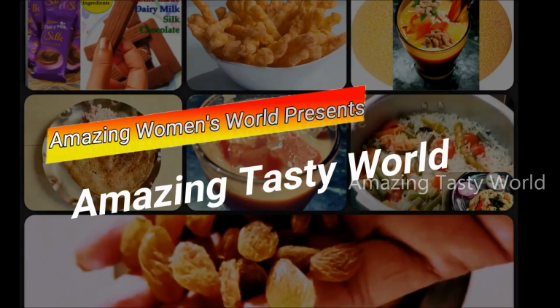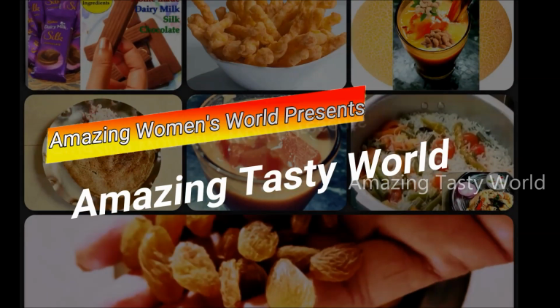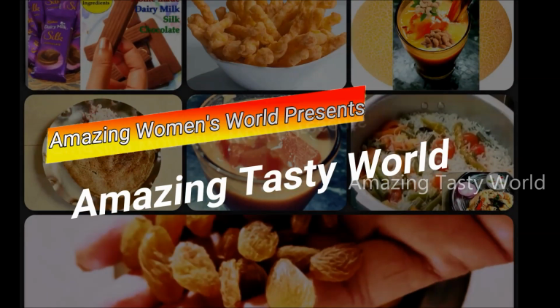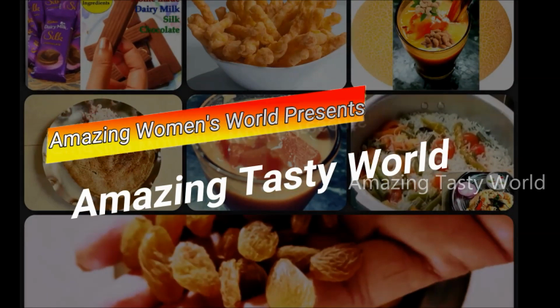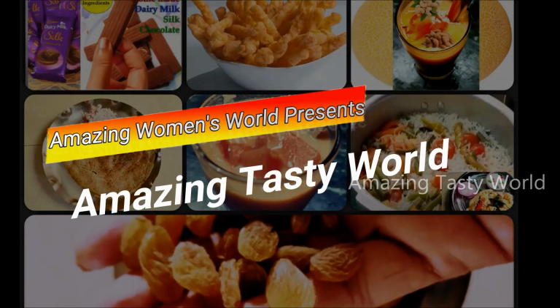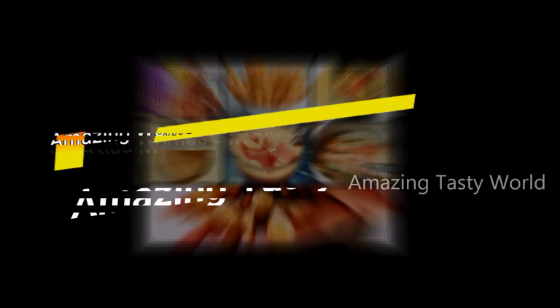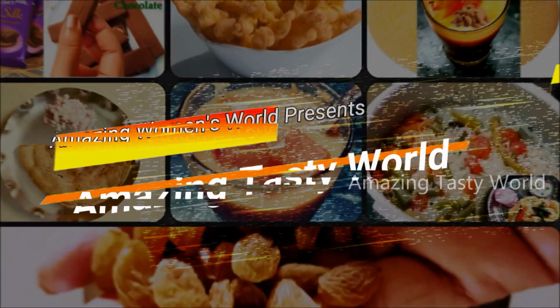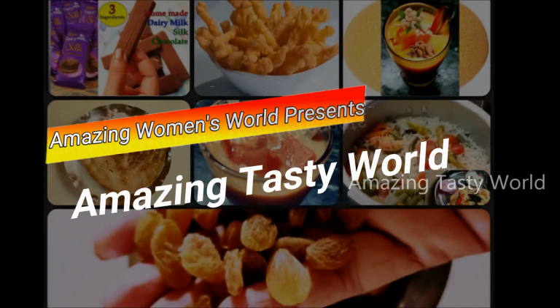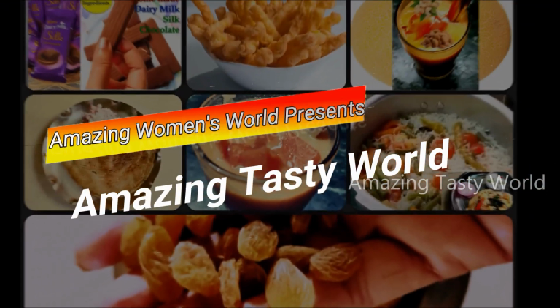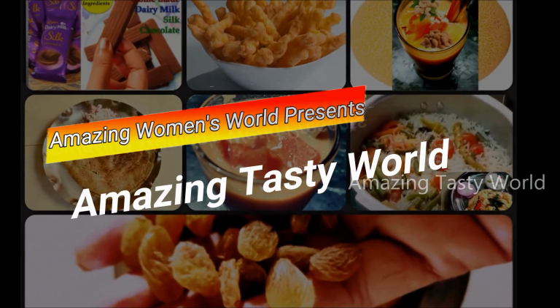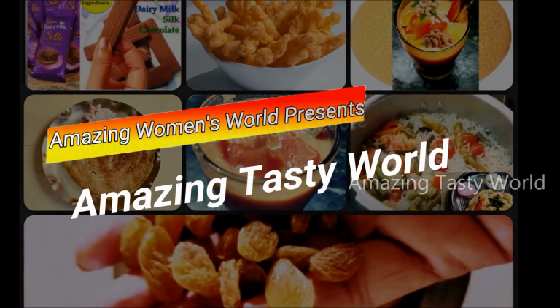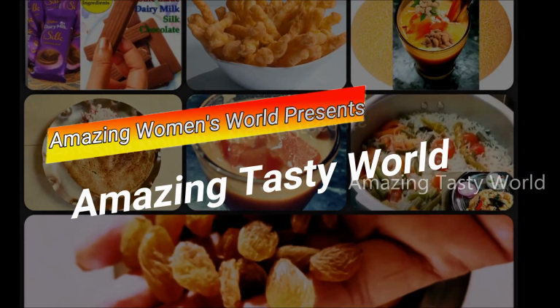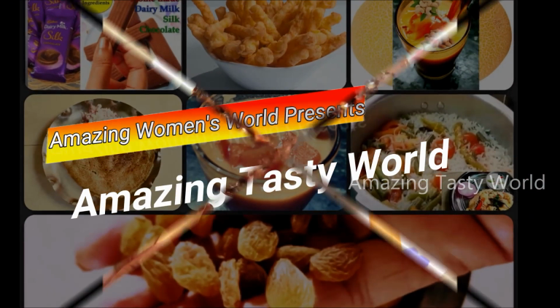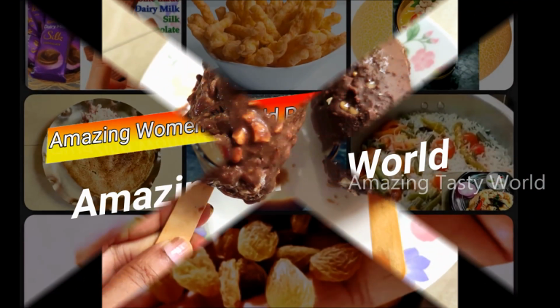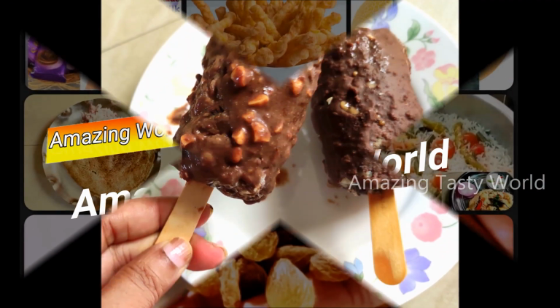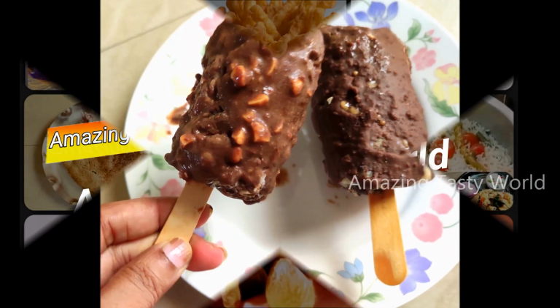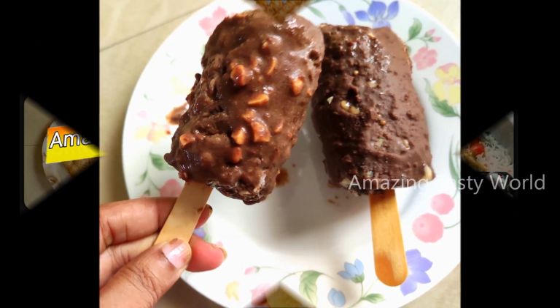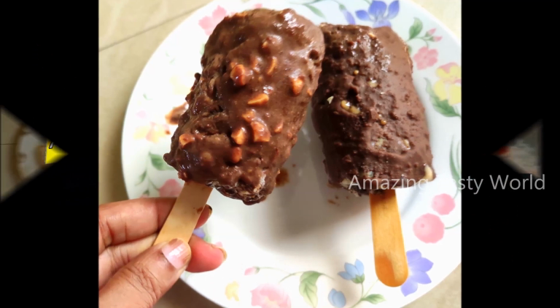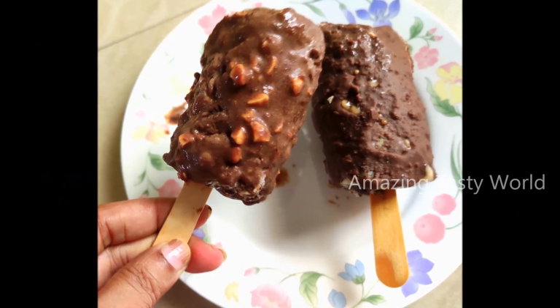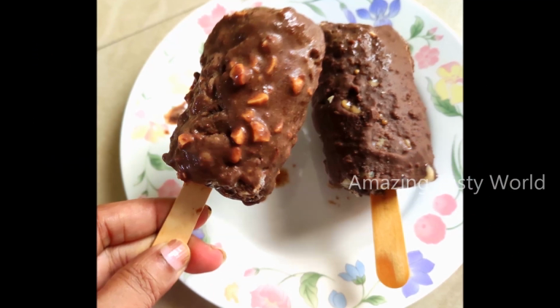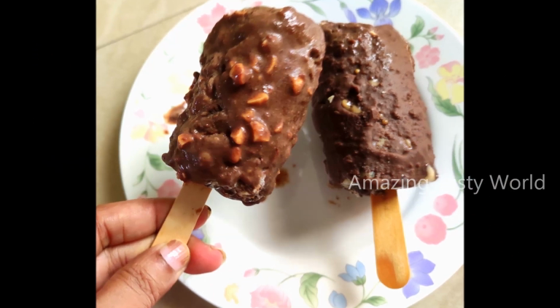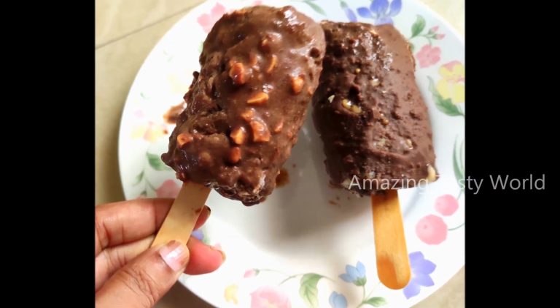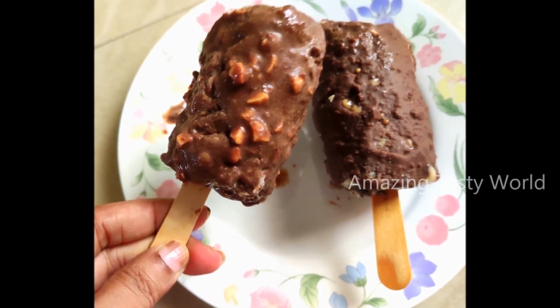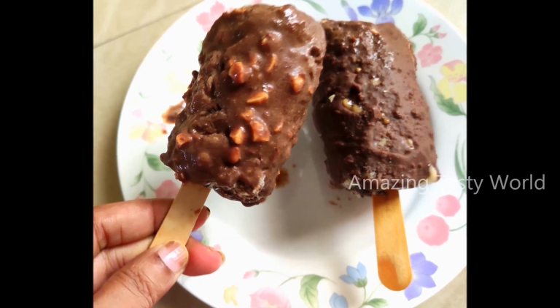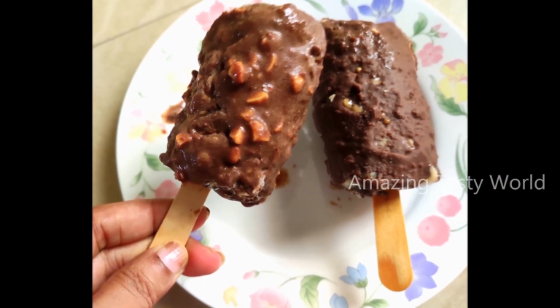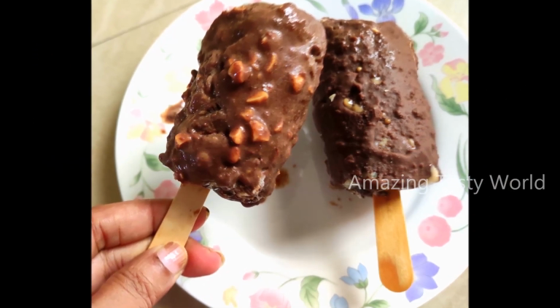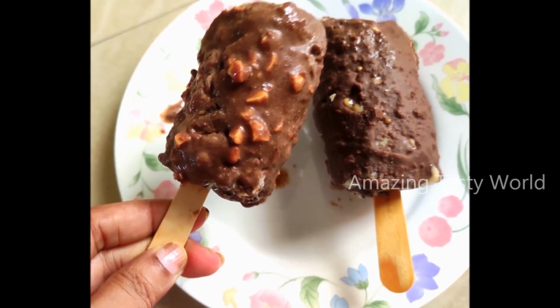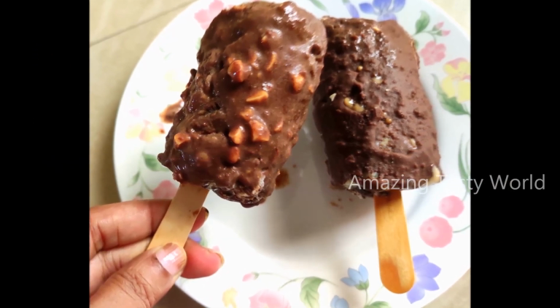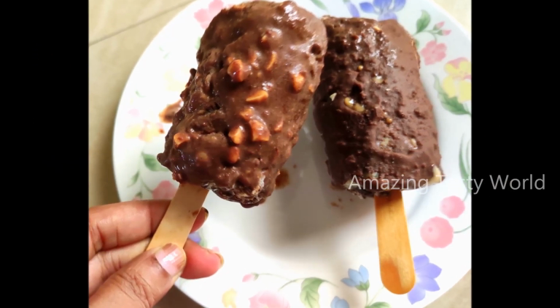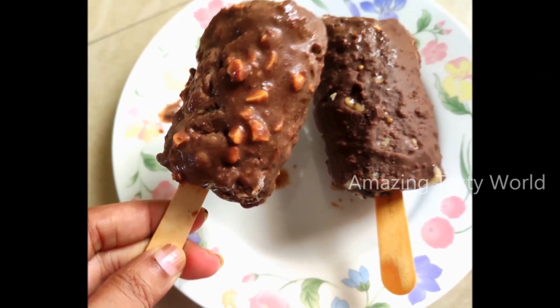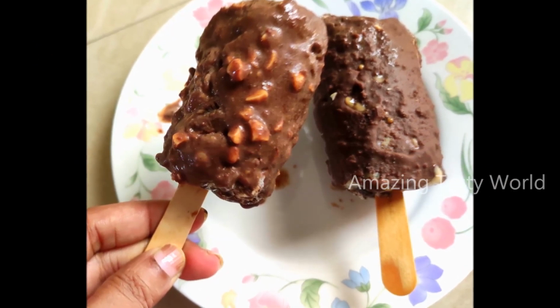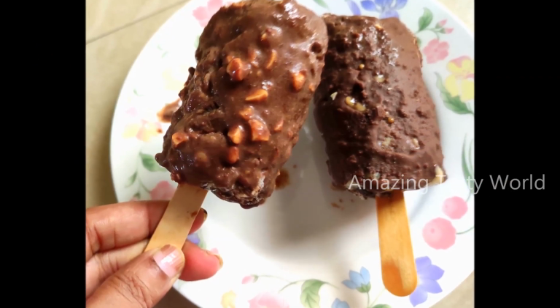Today I am going to make Choco Bar Crunchy Nuts Ice Cream and Plain Choco Bar. We are going to prepare these using Oreo biscuits.